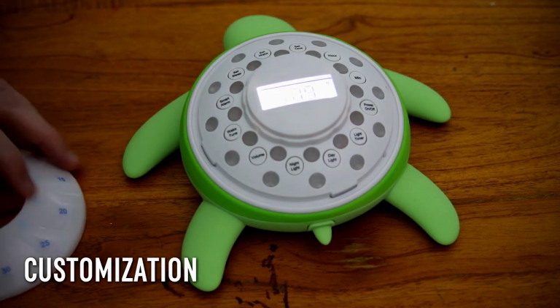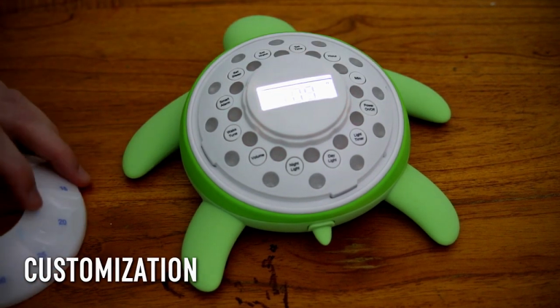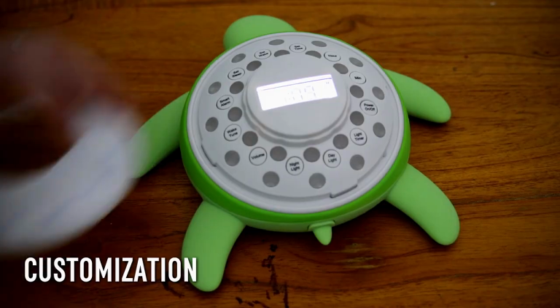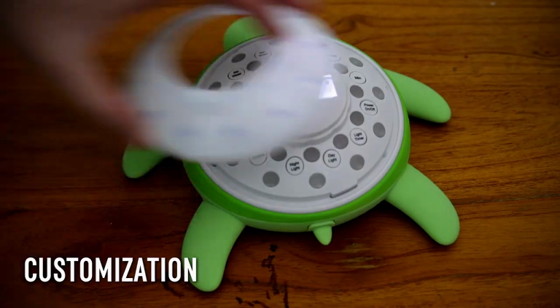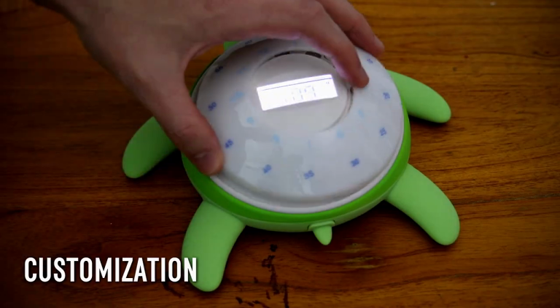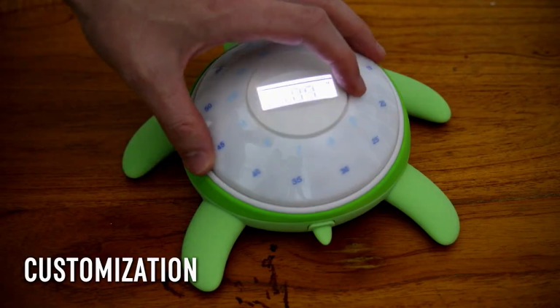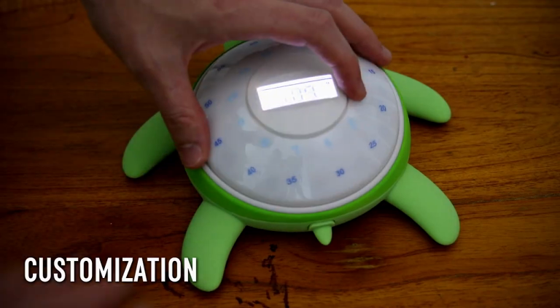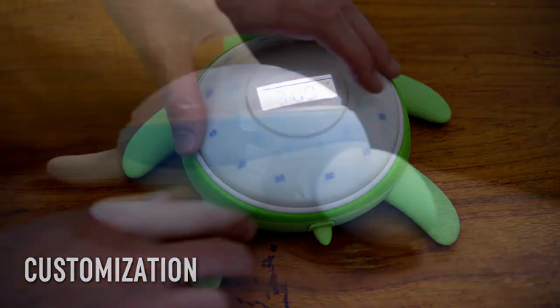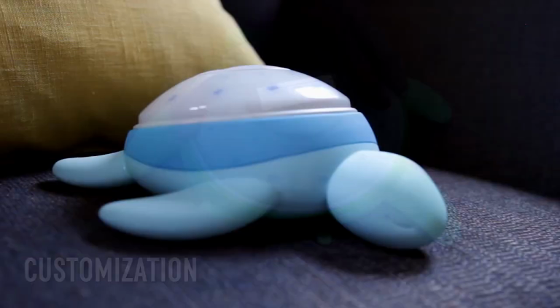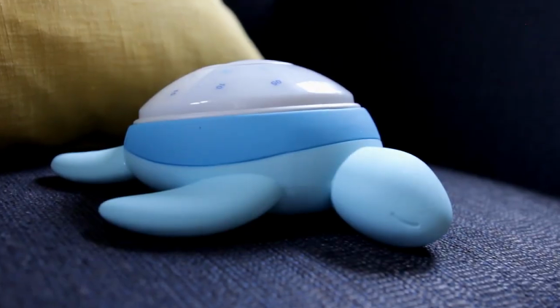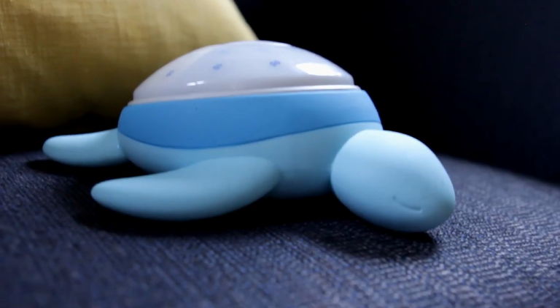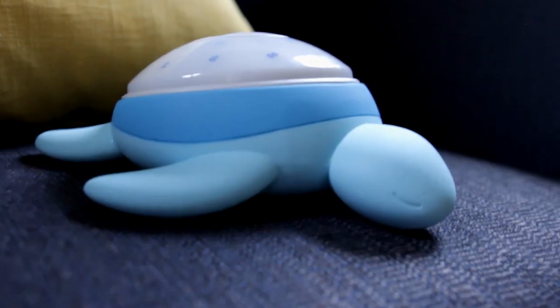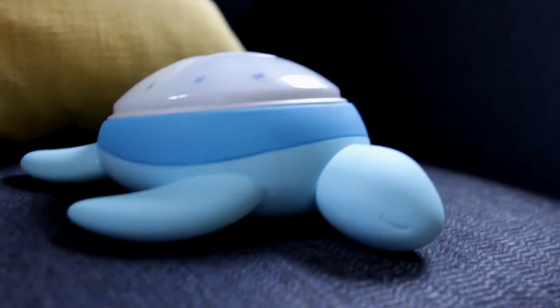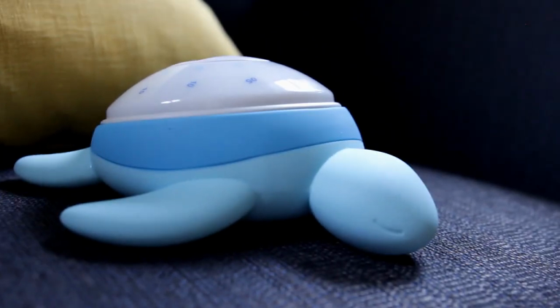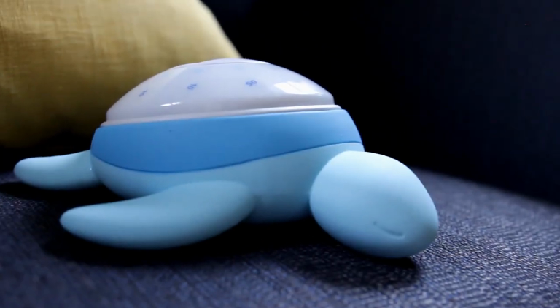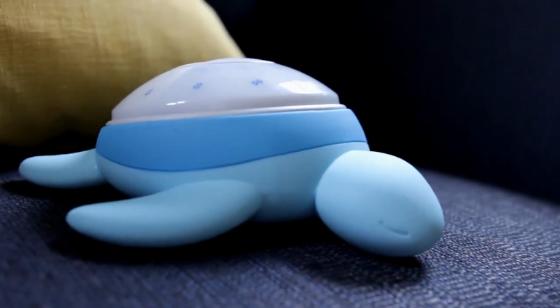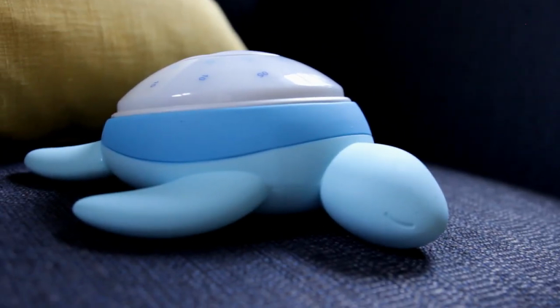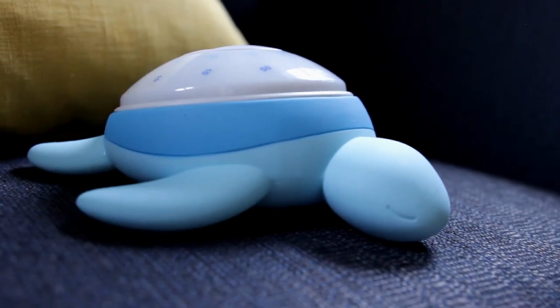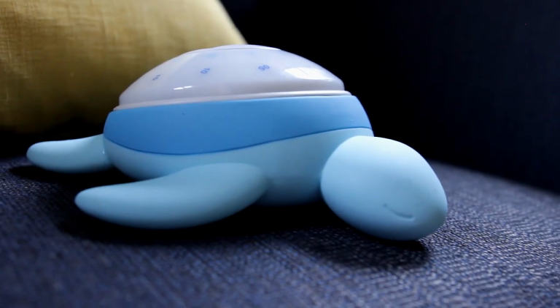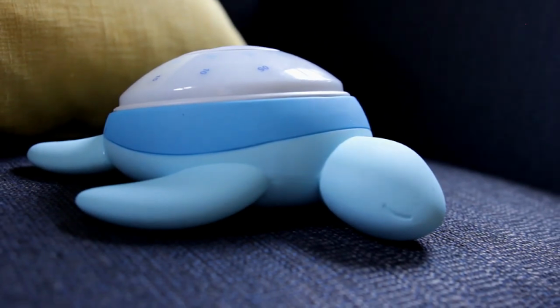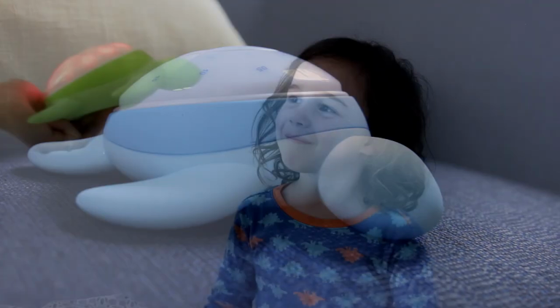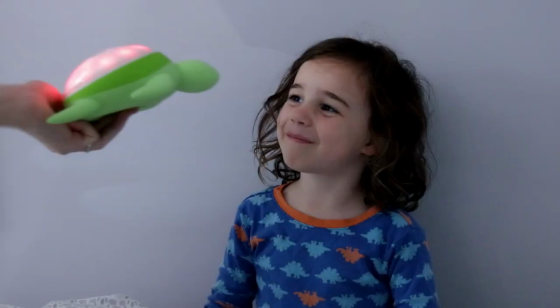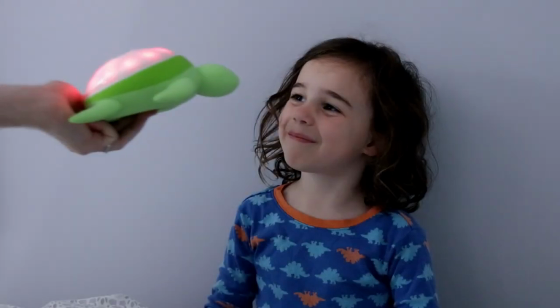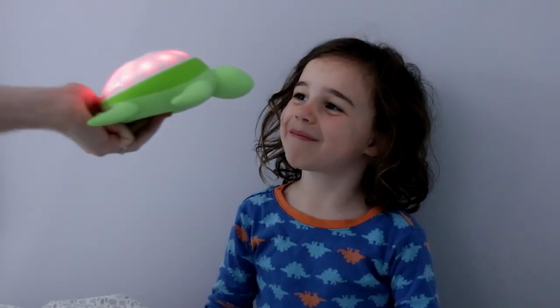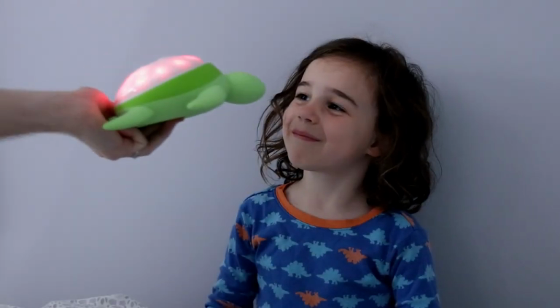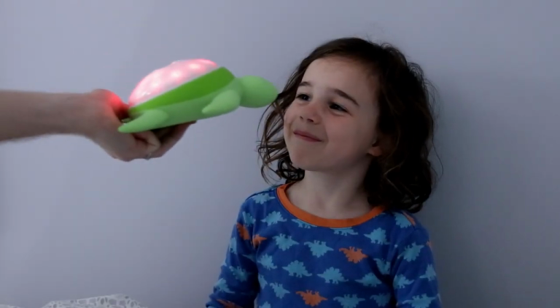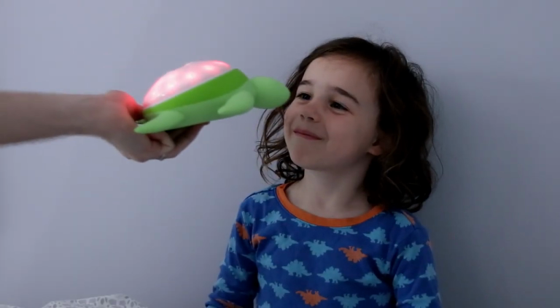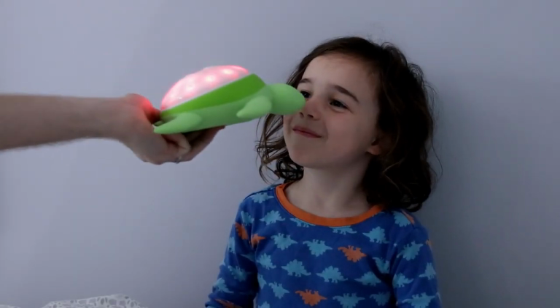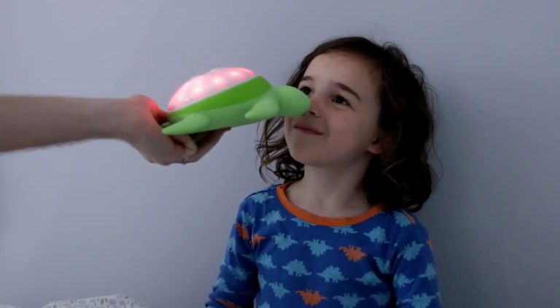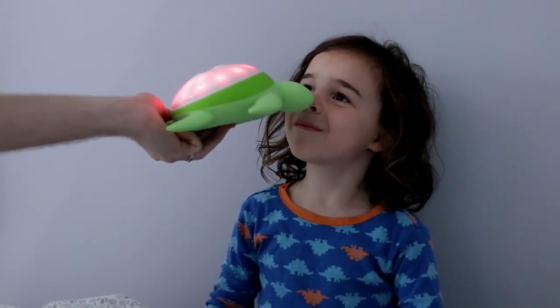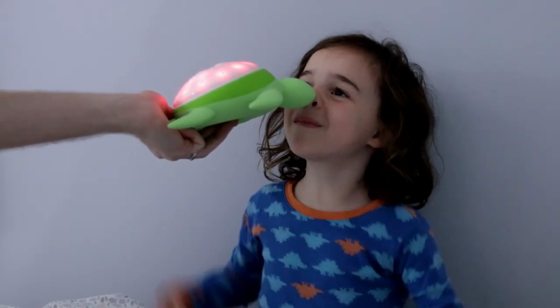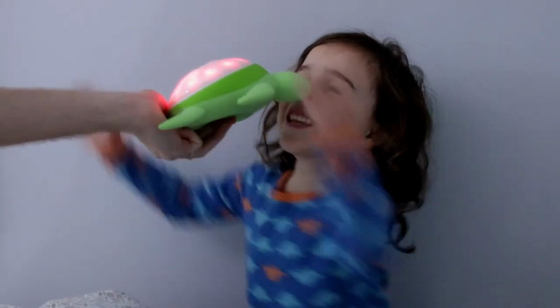It's time to wake up happy. TikTok Turtle, better mornings for the whole family.